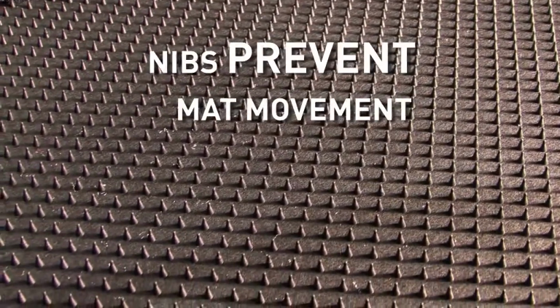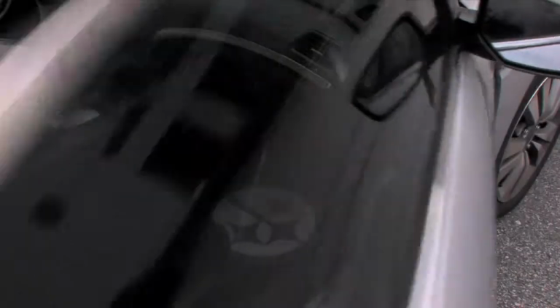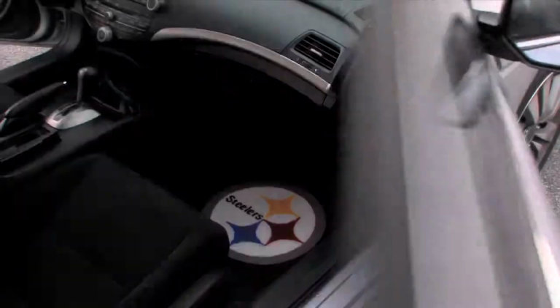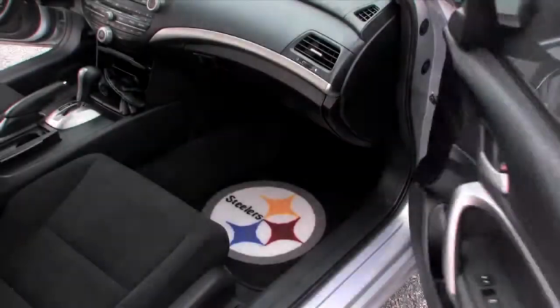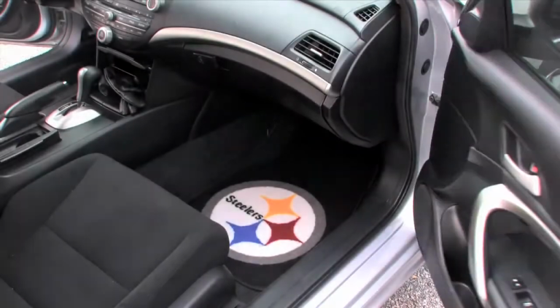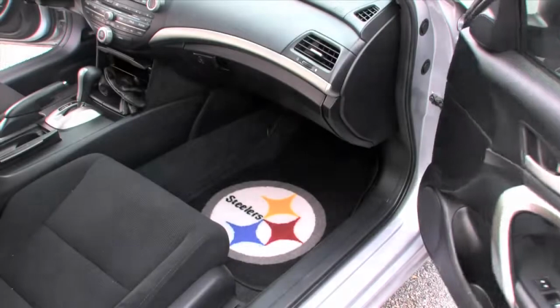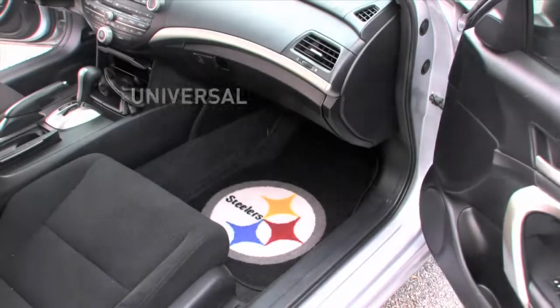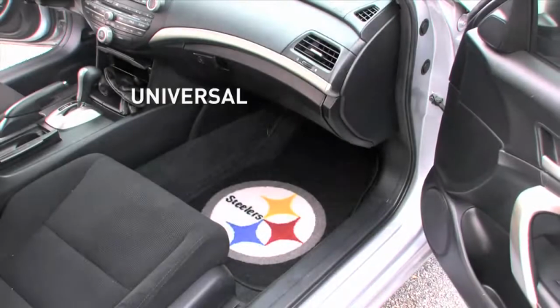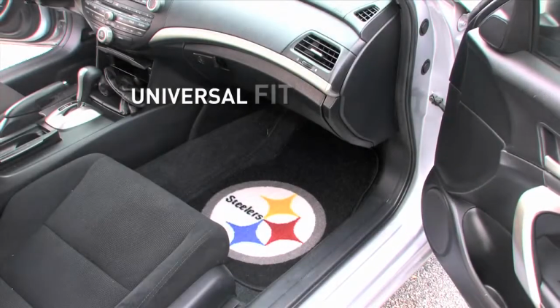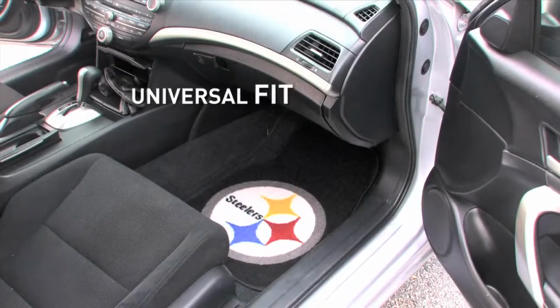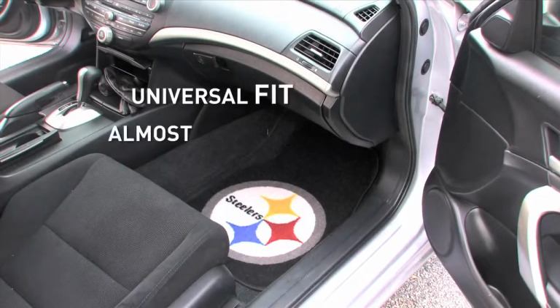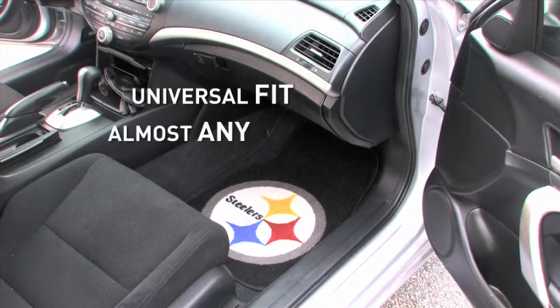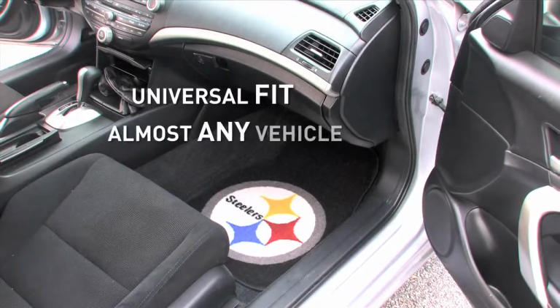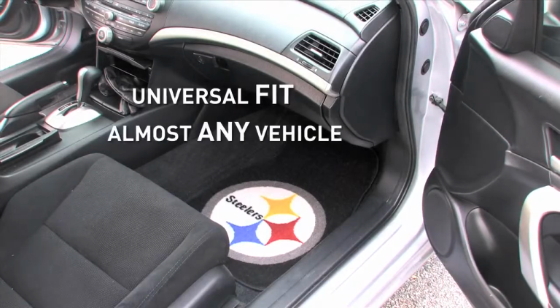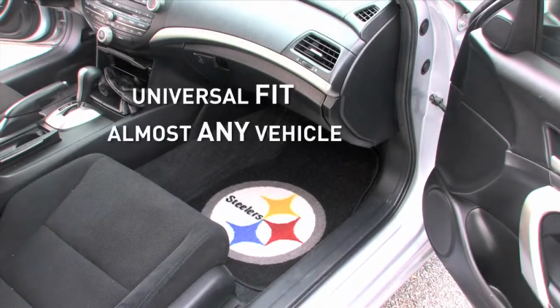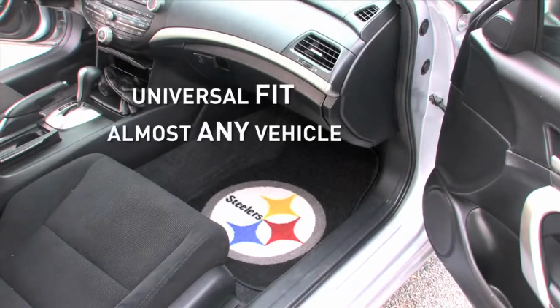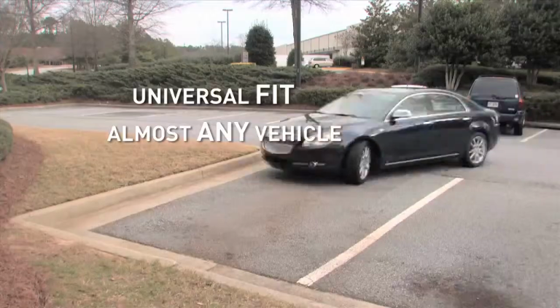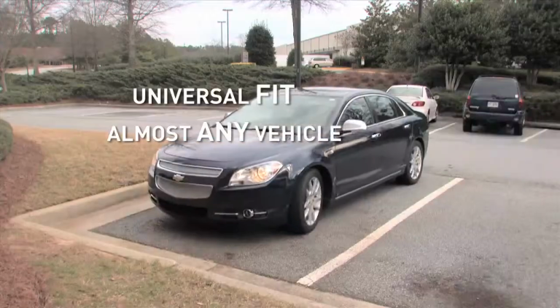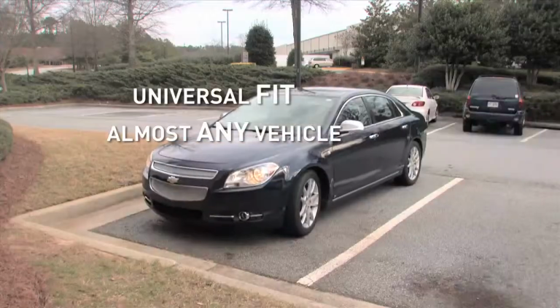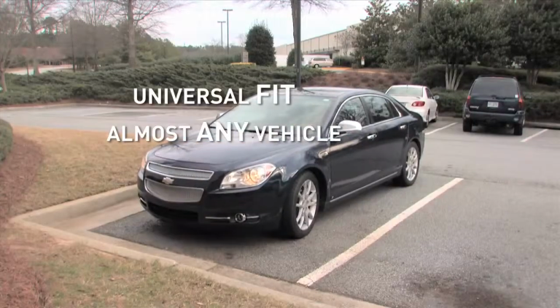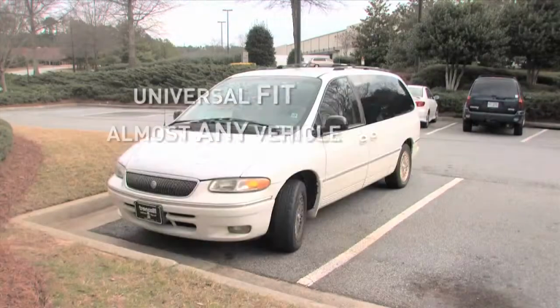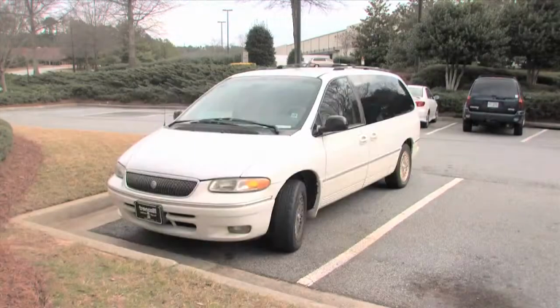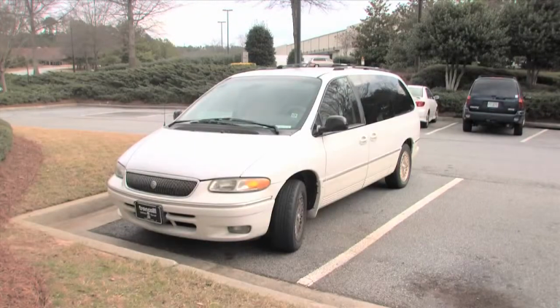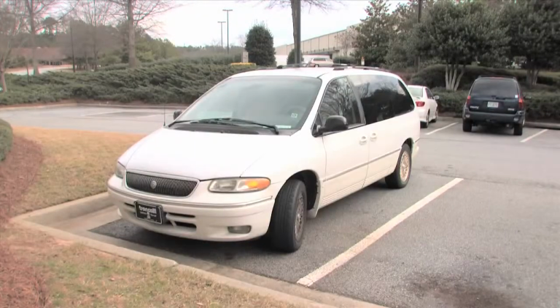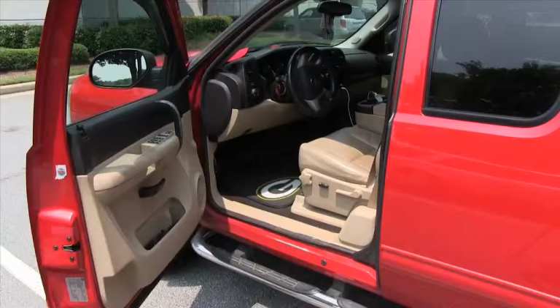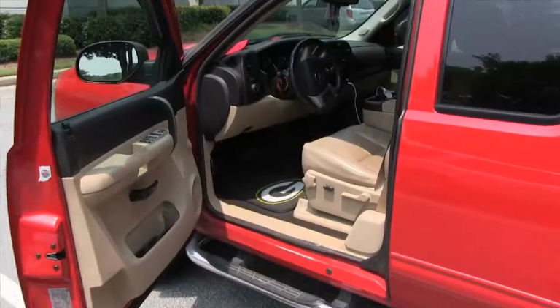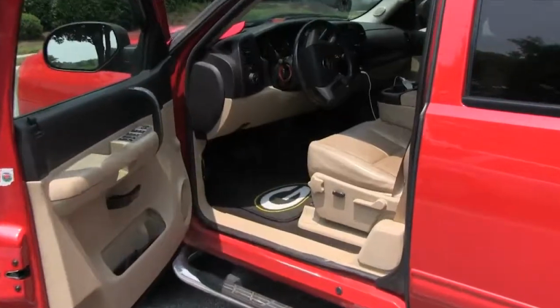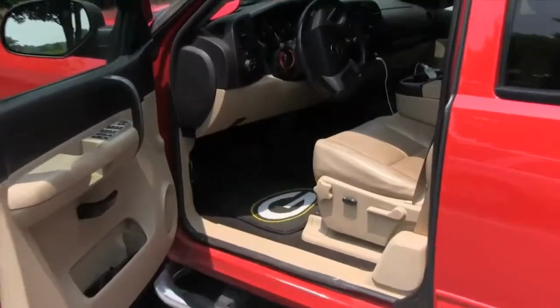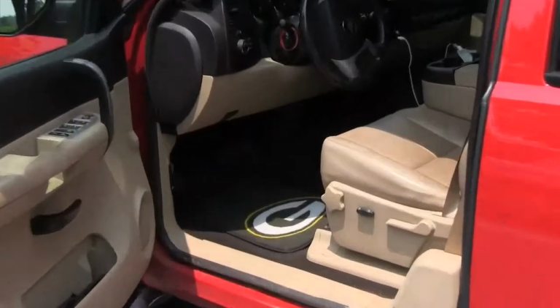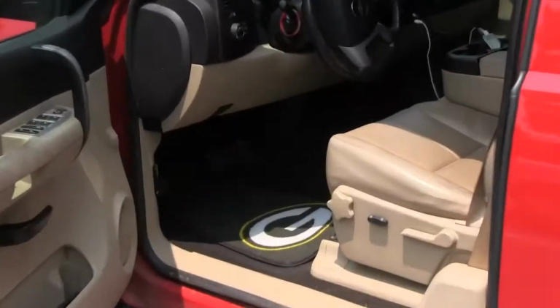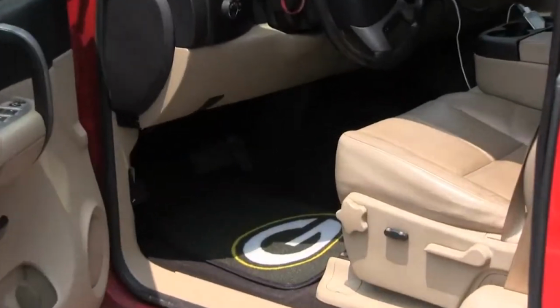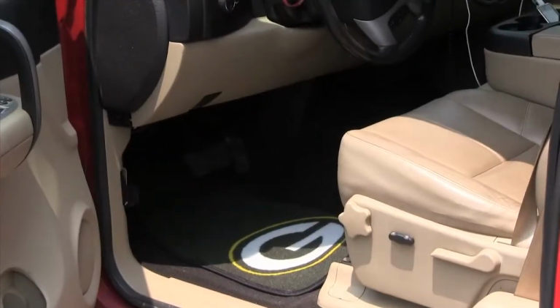All are a universal fit, which means they're perfect for cars, trucks, SUVs, and more.